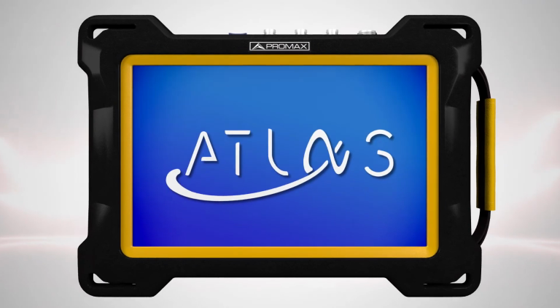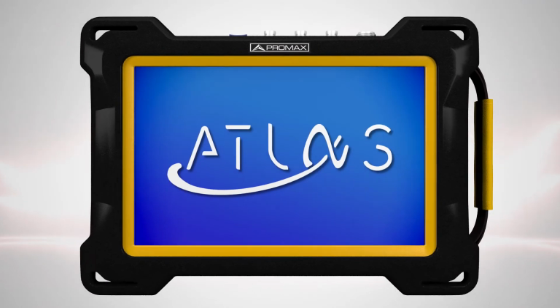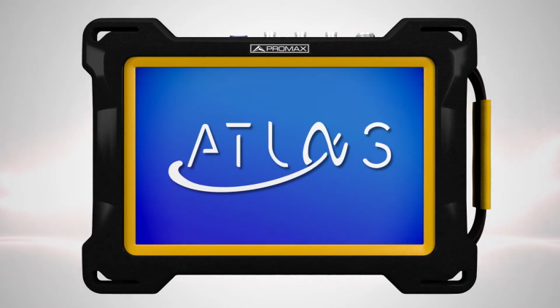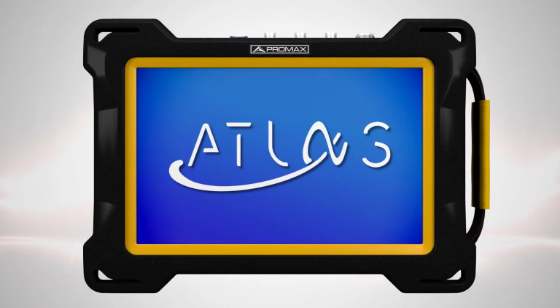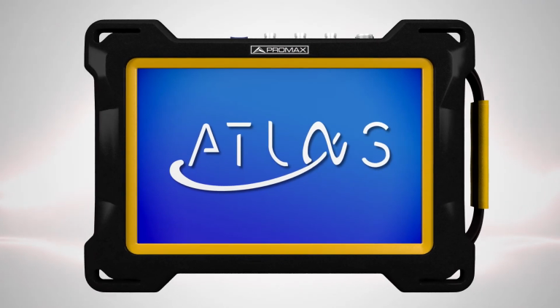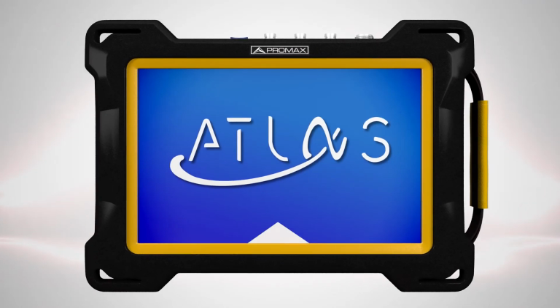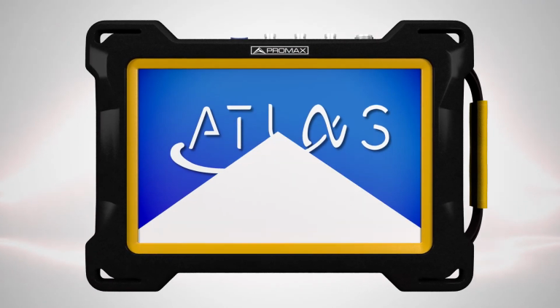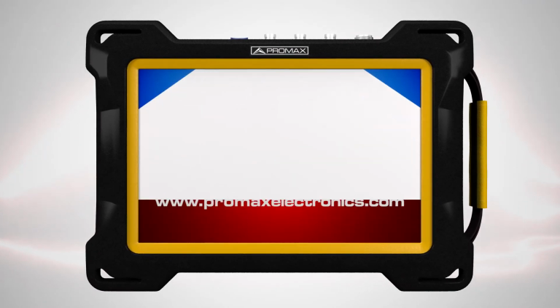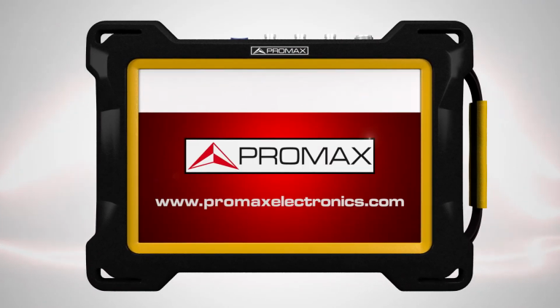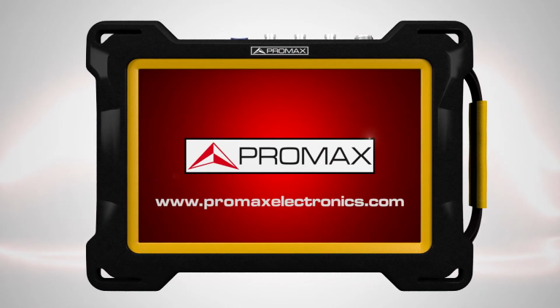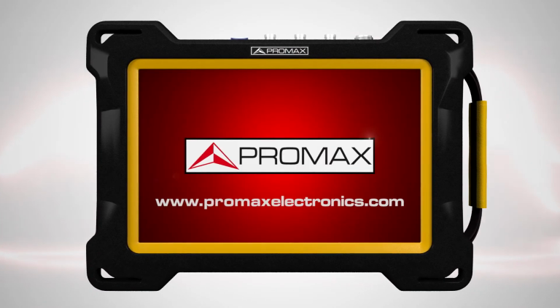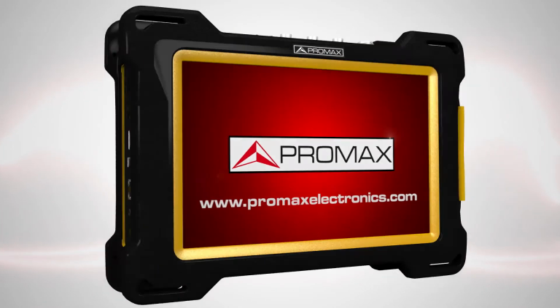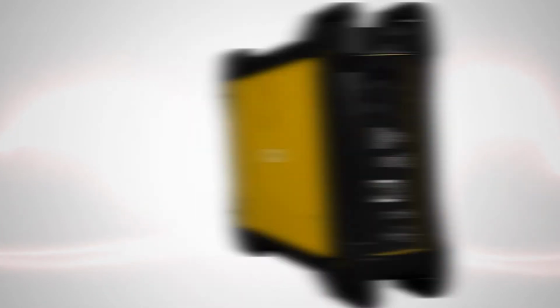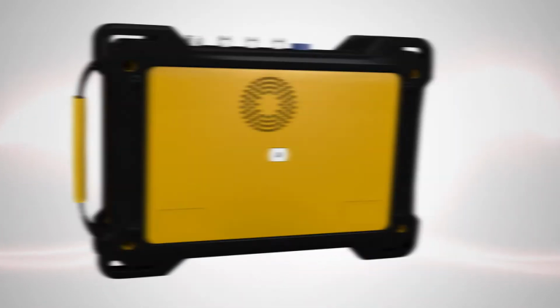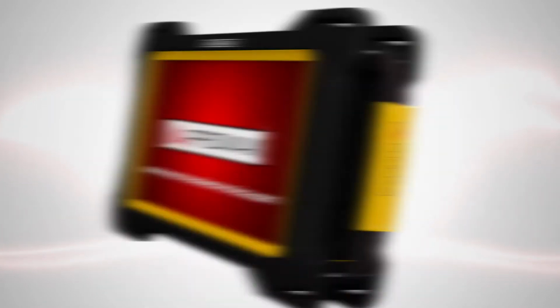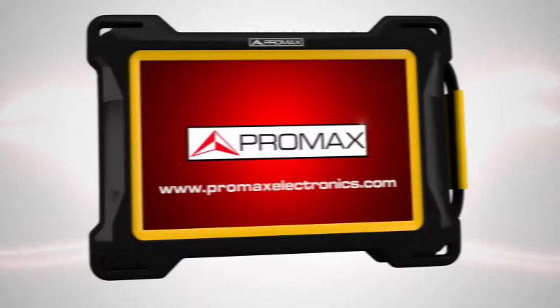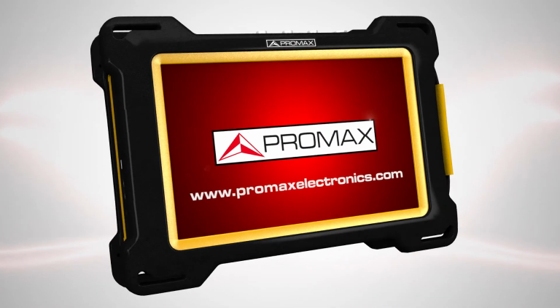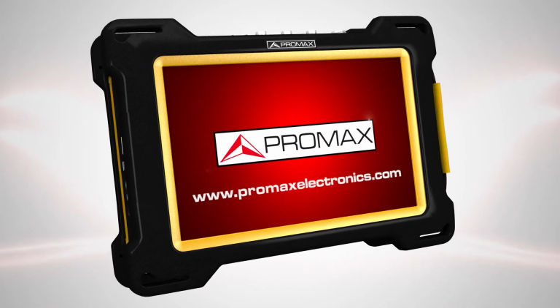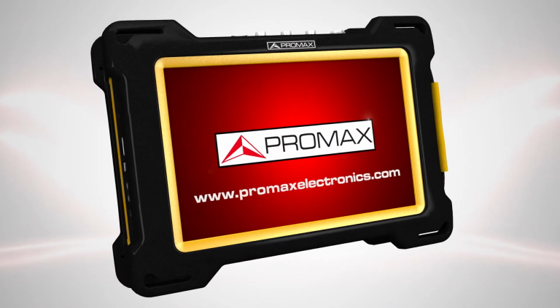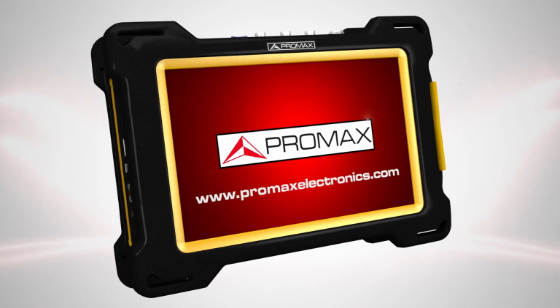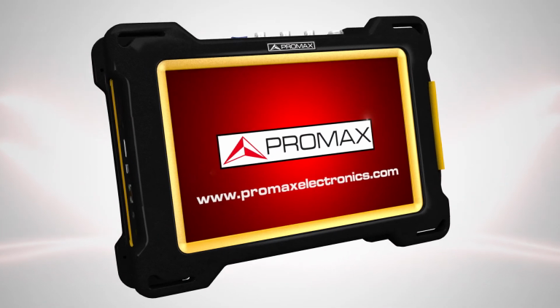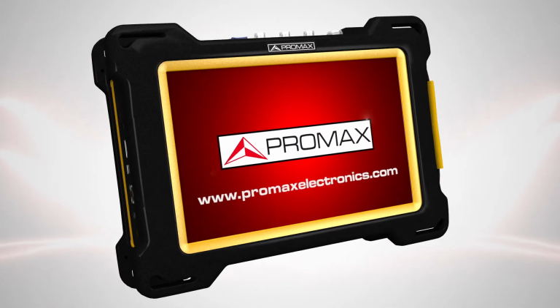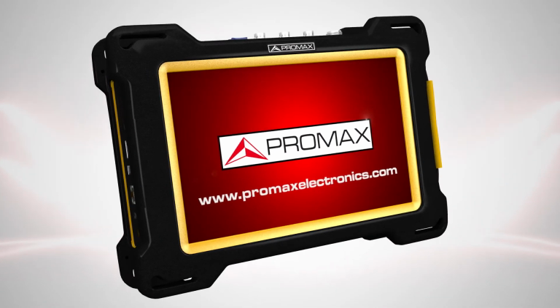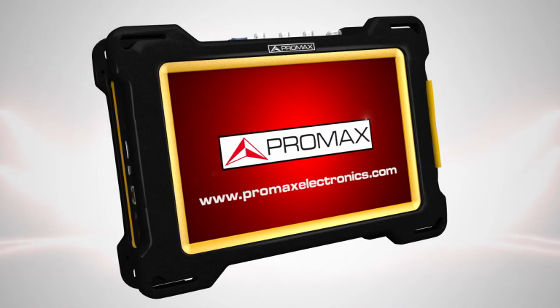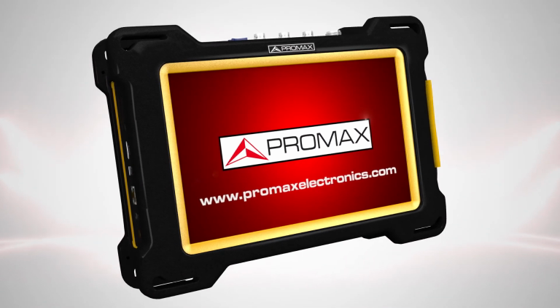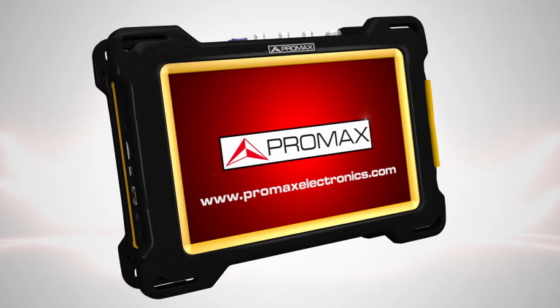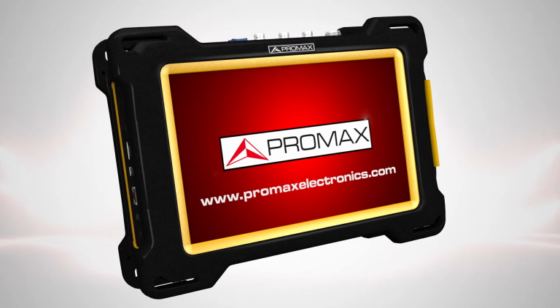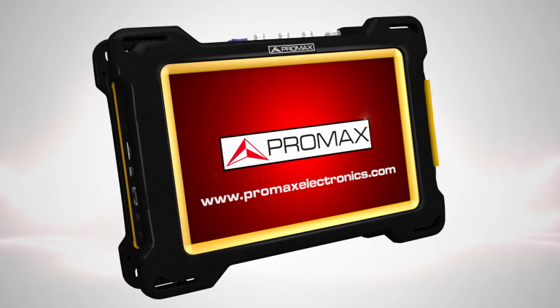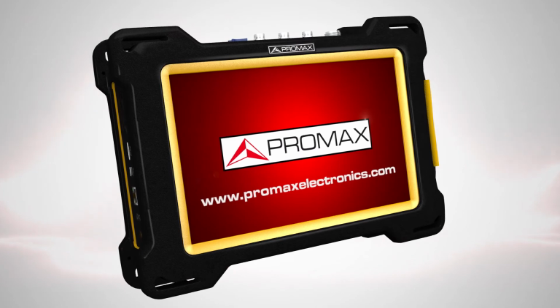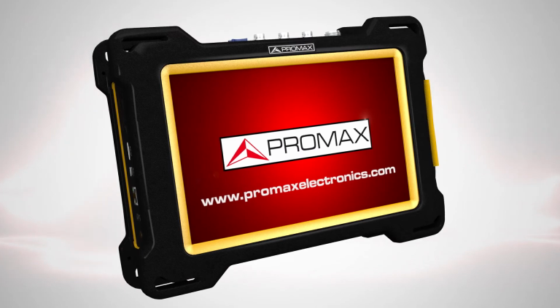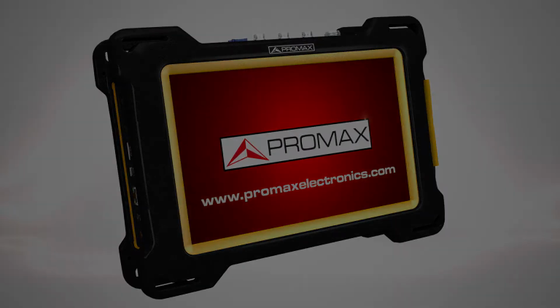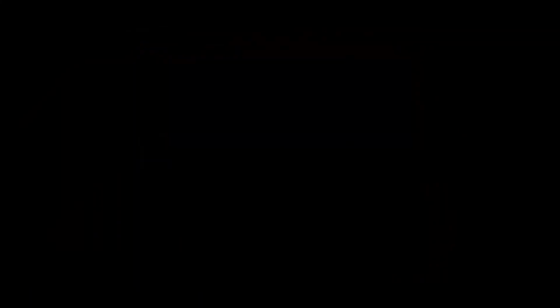Atlas by Pro Max. The next generation spectrum and broadcast analyzer.